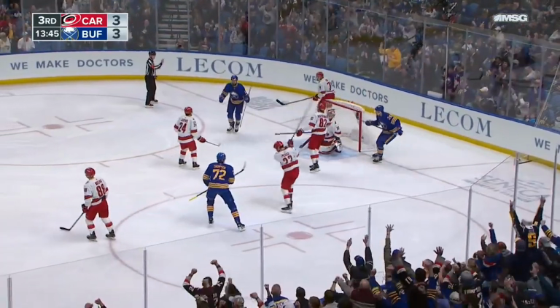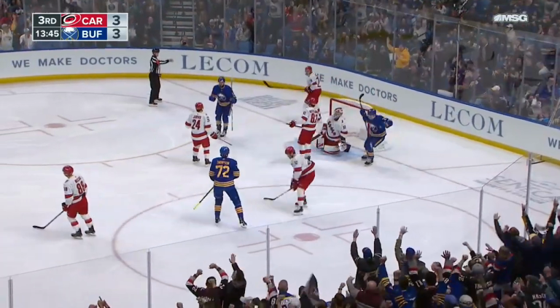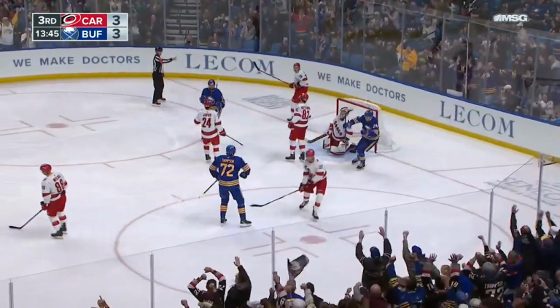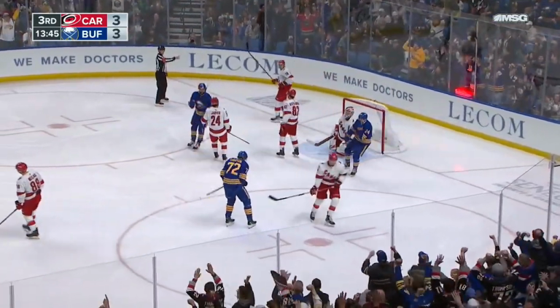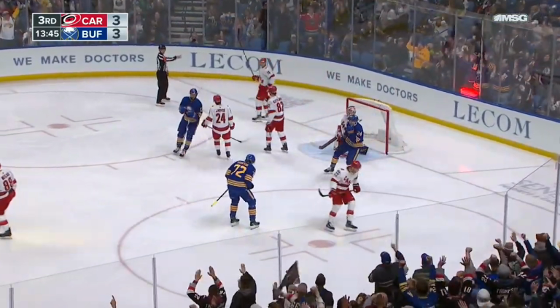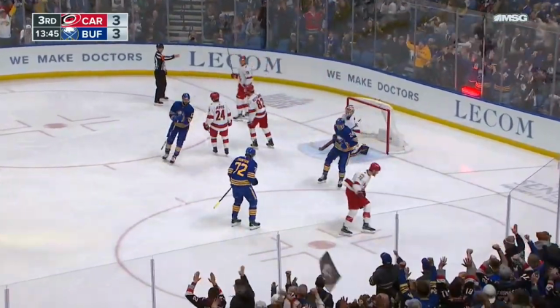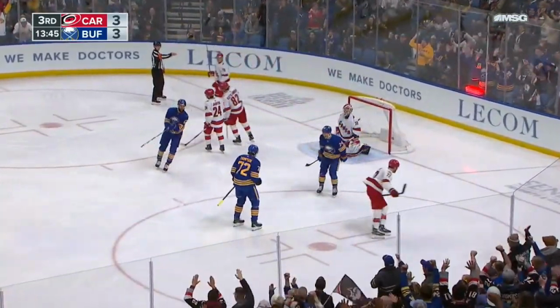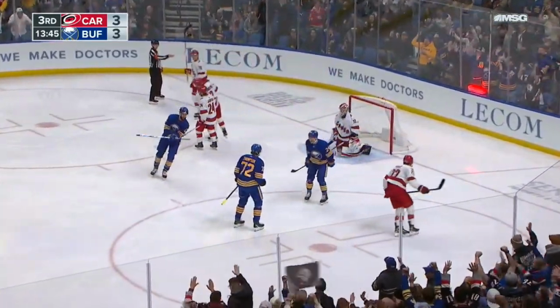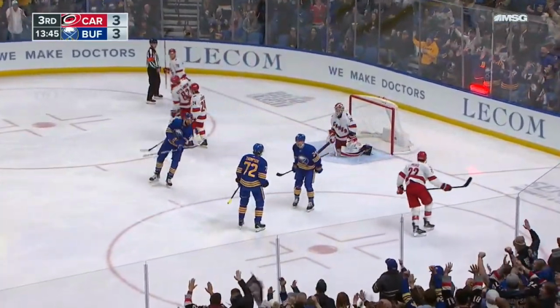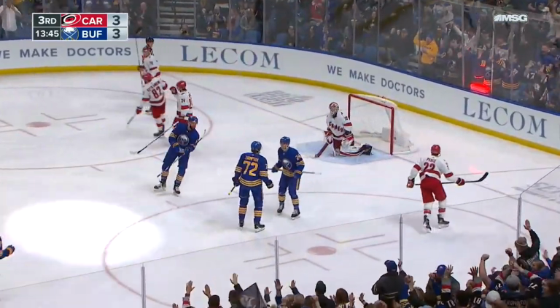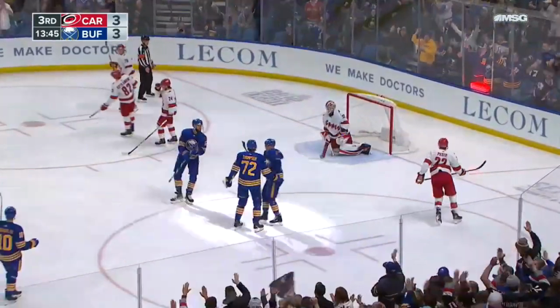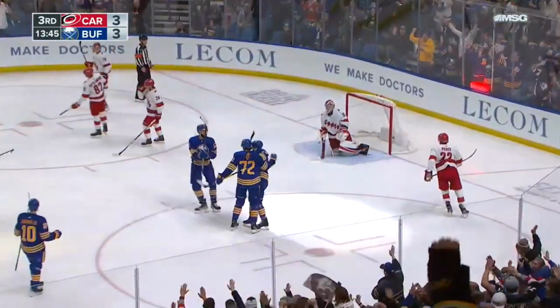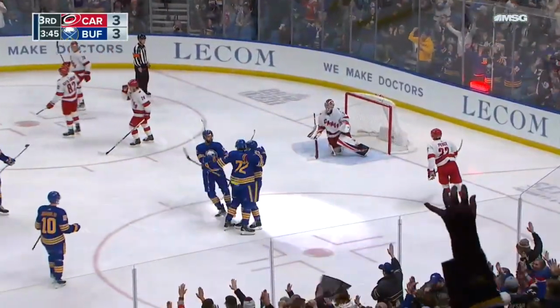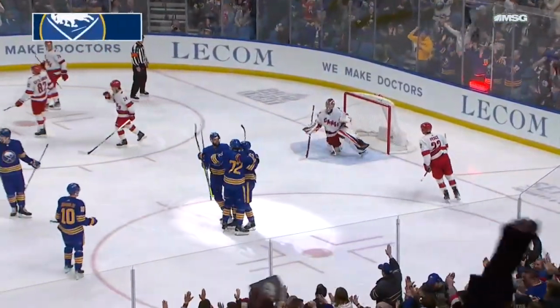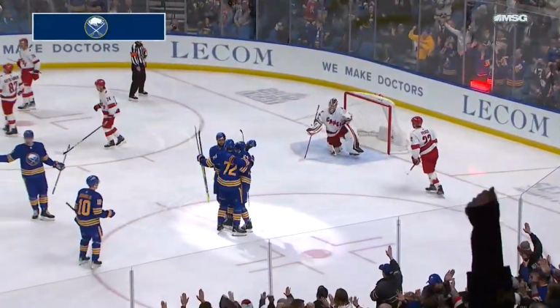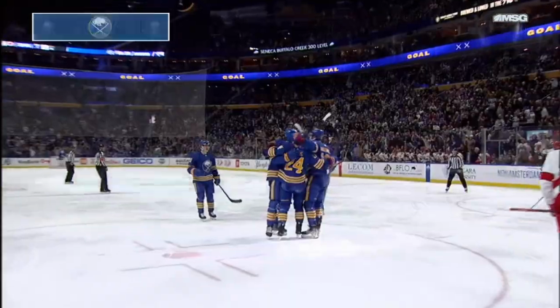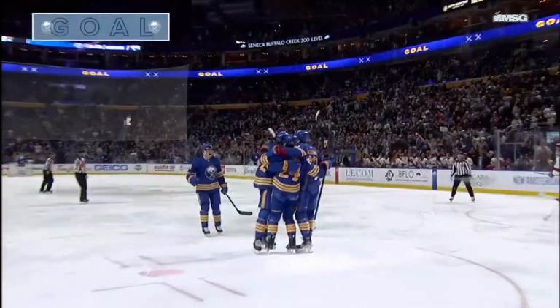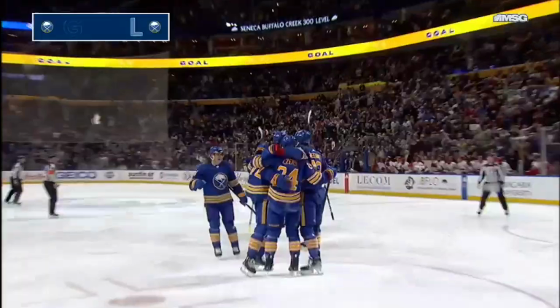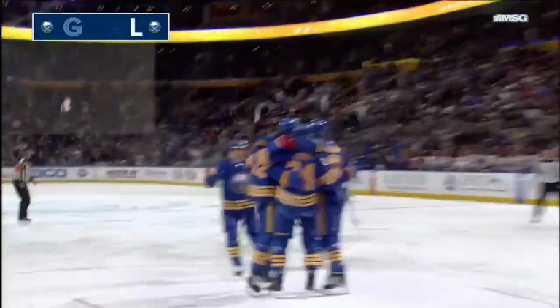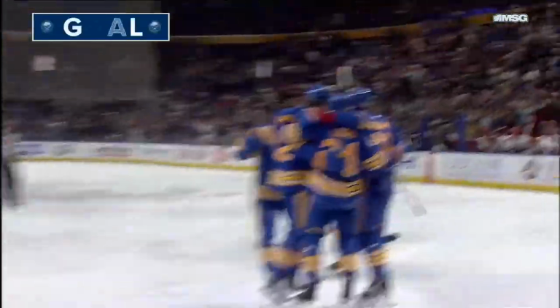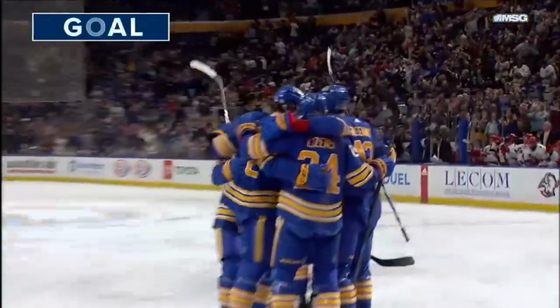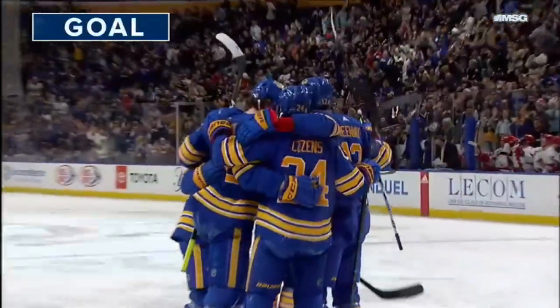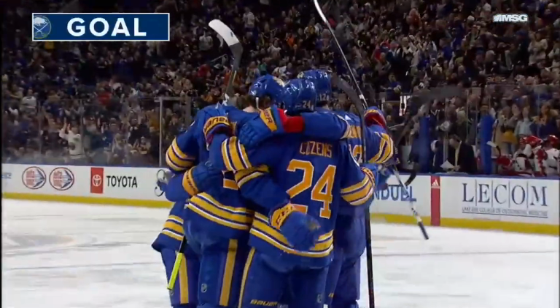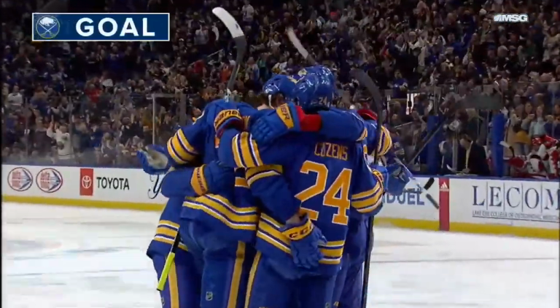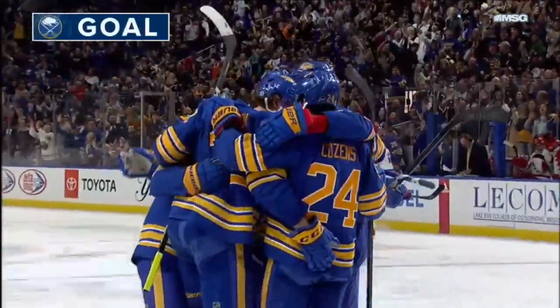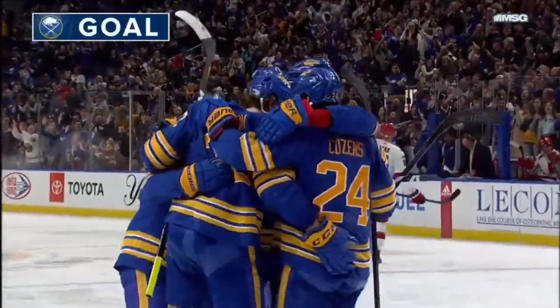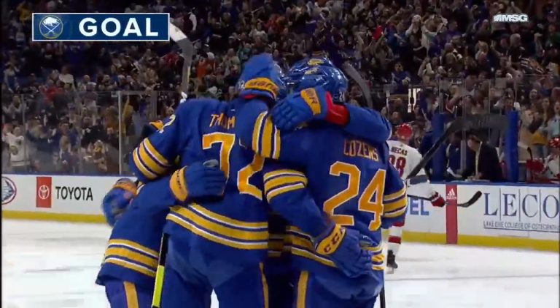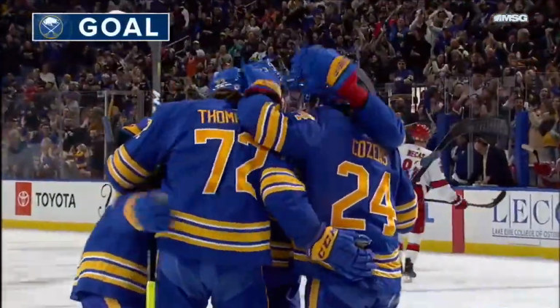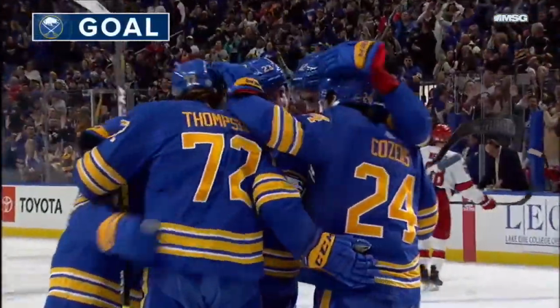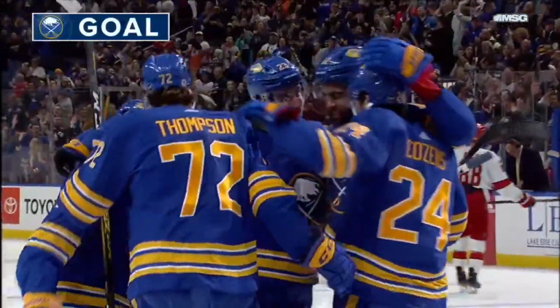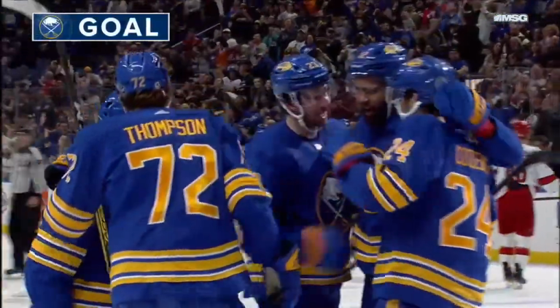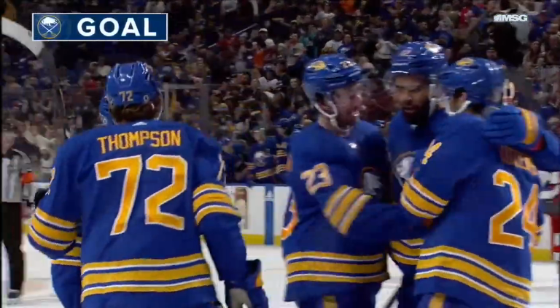Scores! Tage Thompson on a quick release. And the Sabres have the lead.